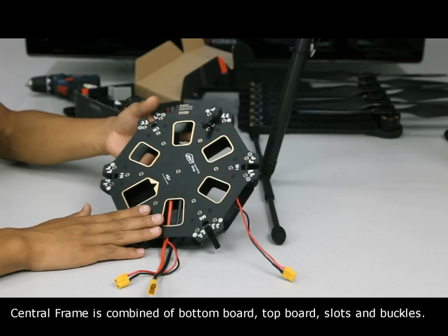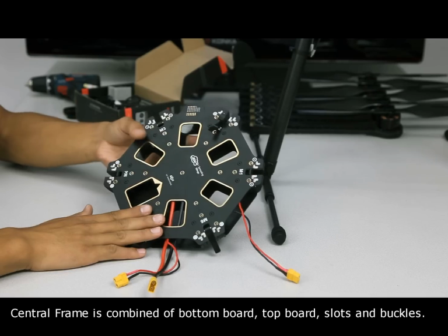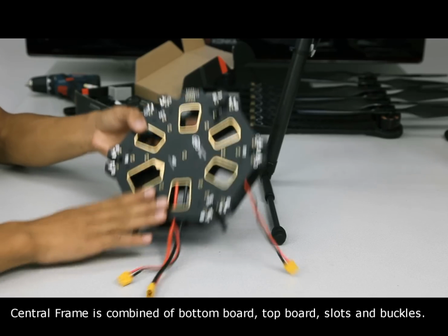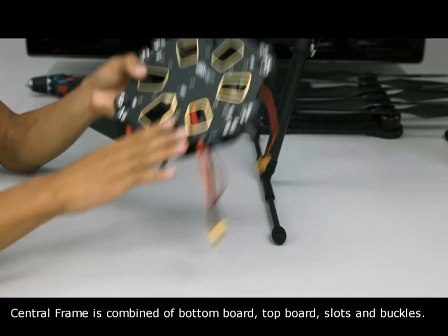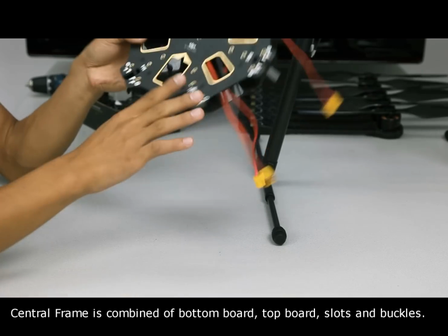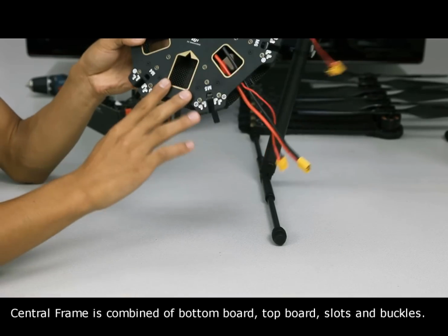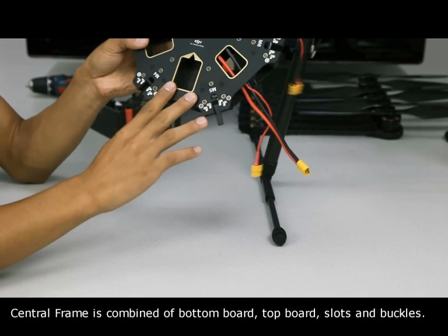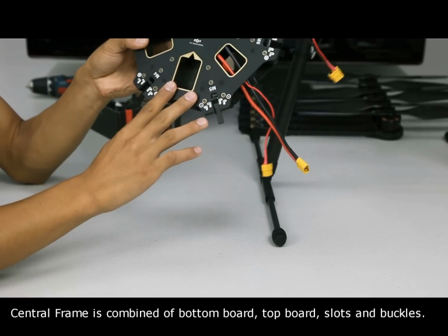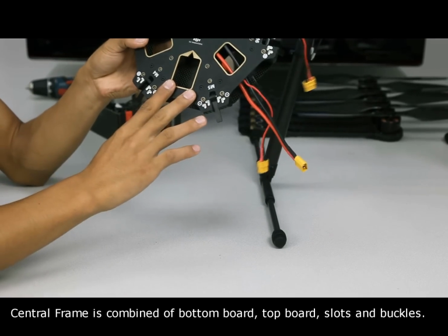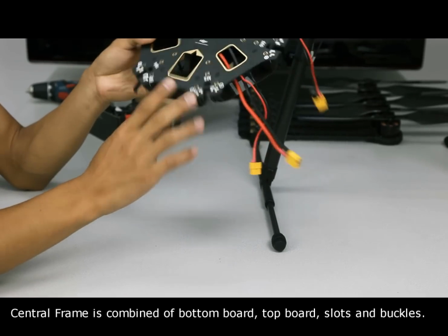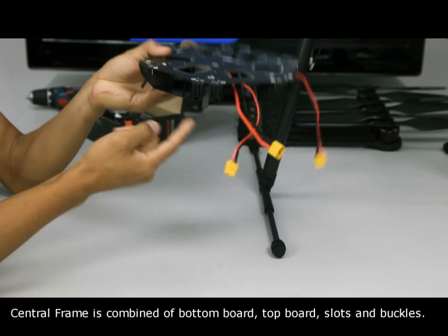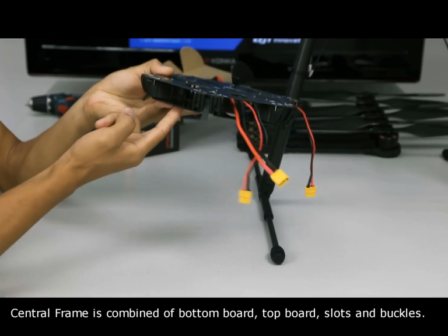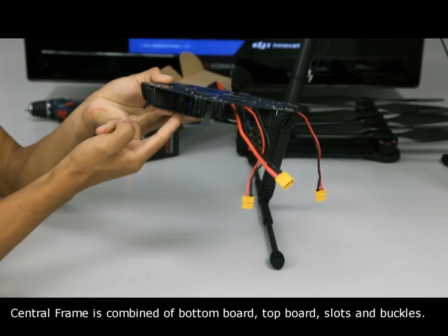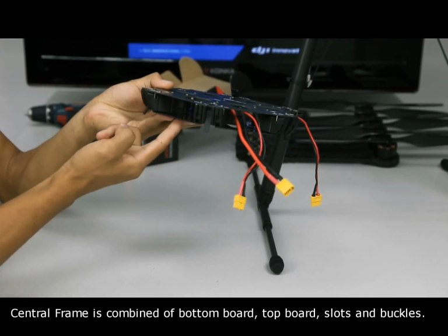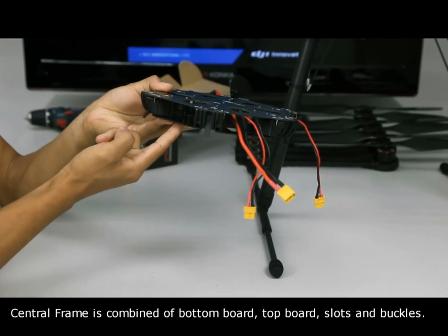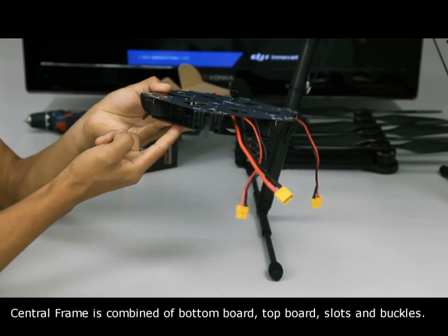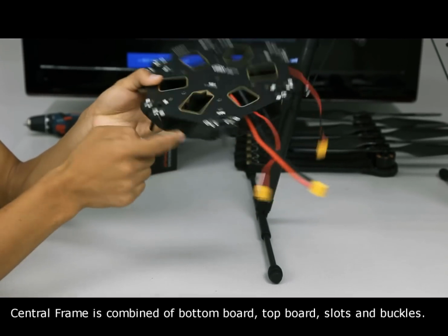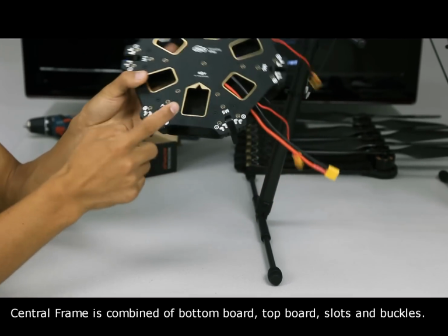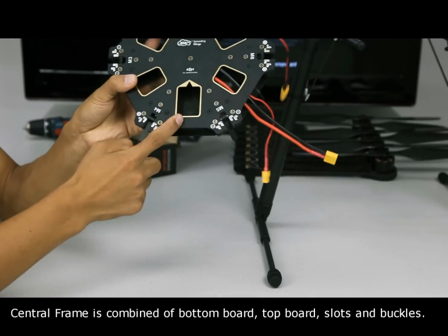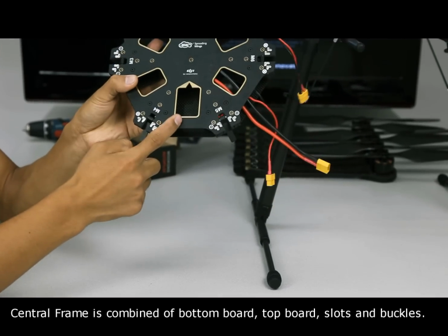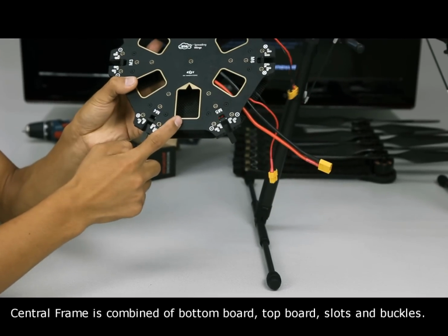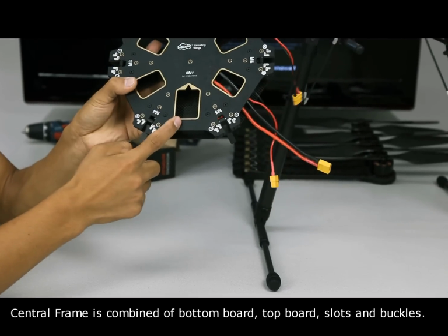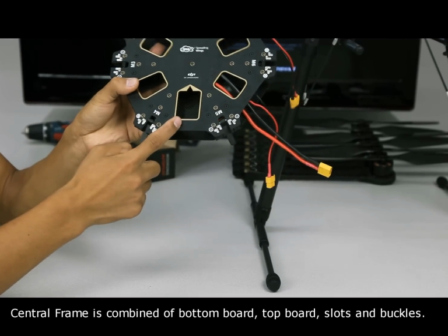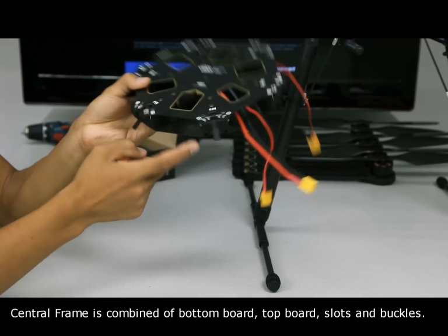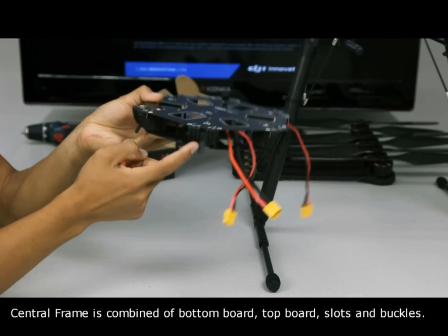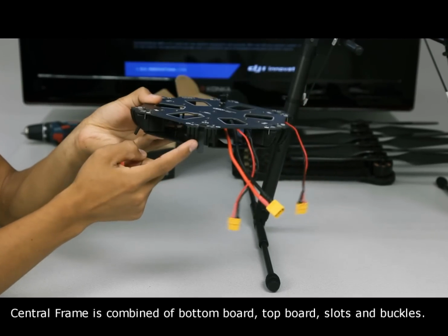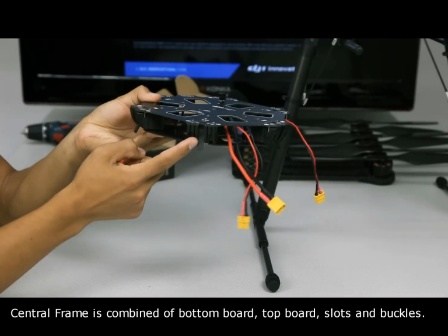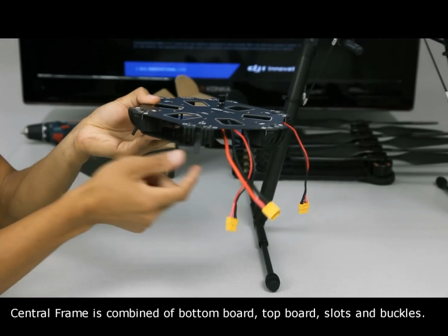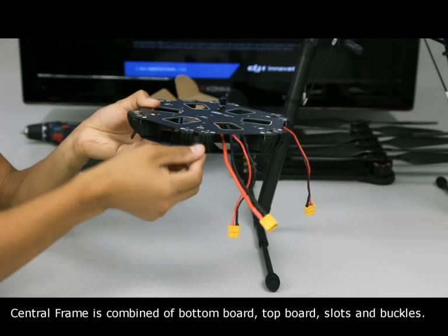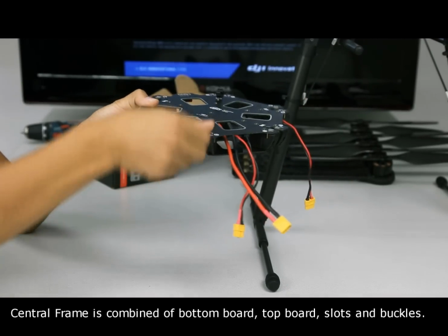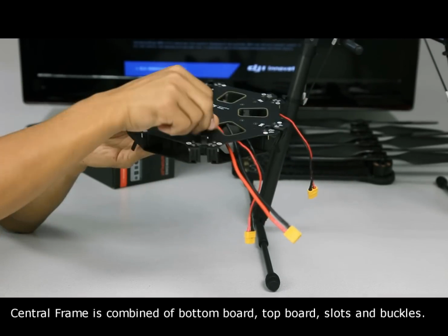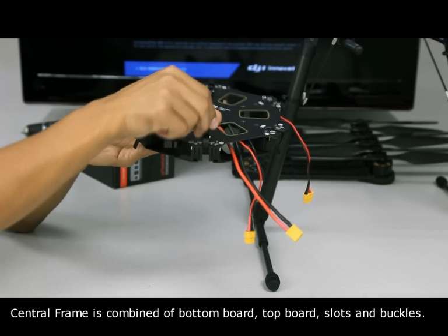The central frame is combined of a bottom board, top board, slots, and buckles.